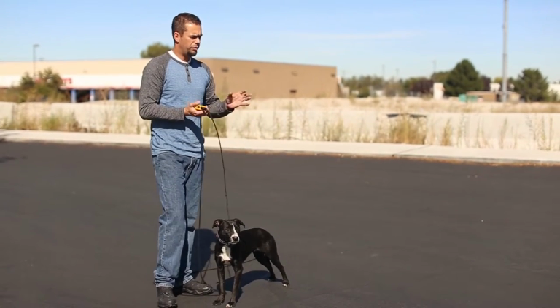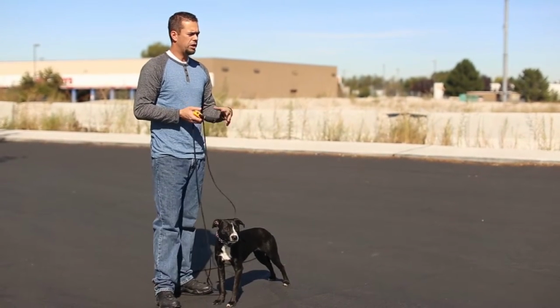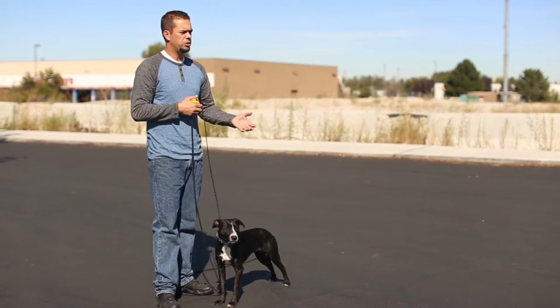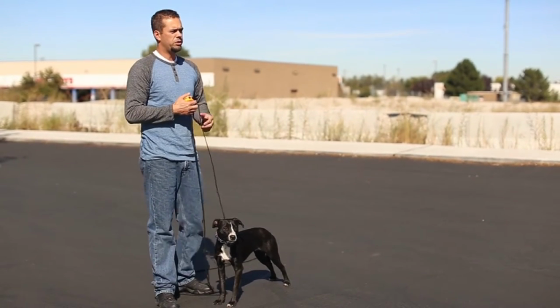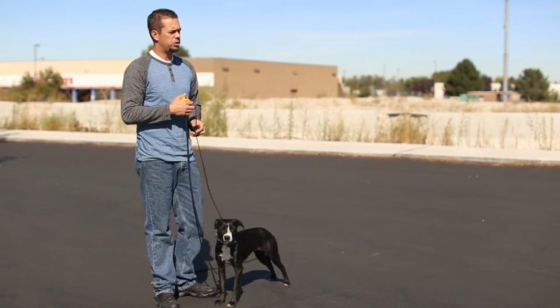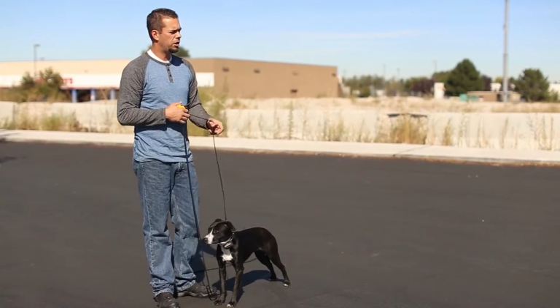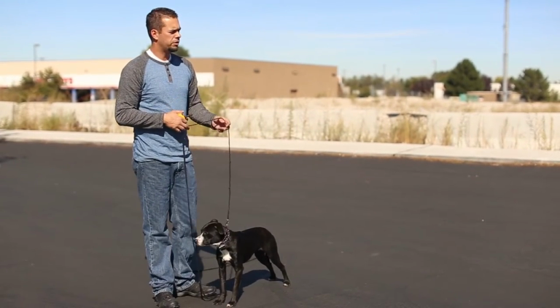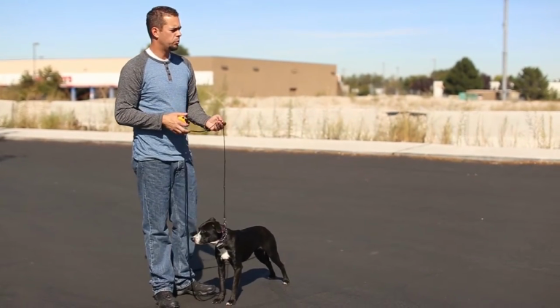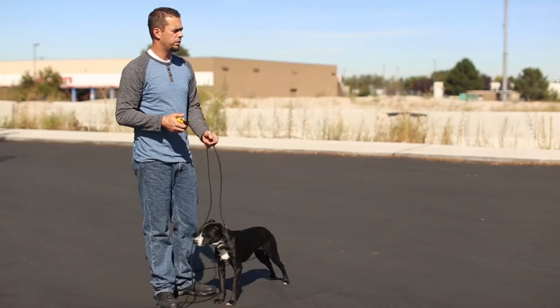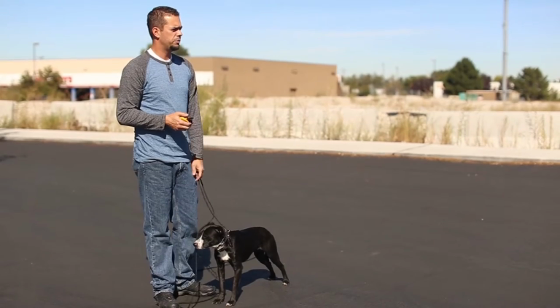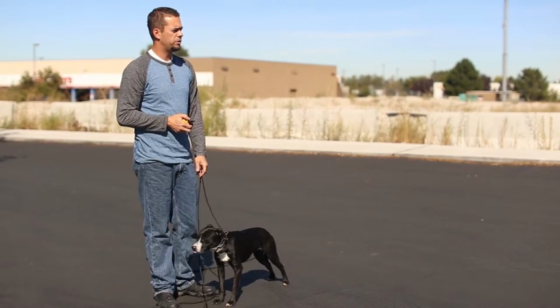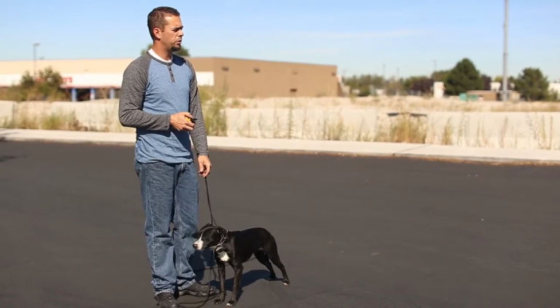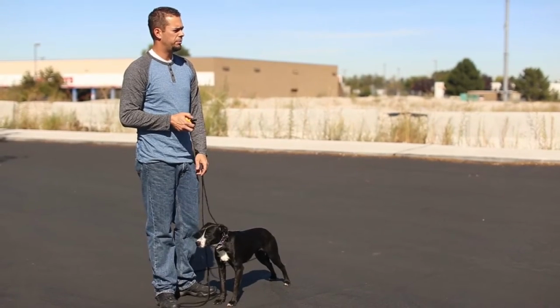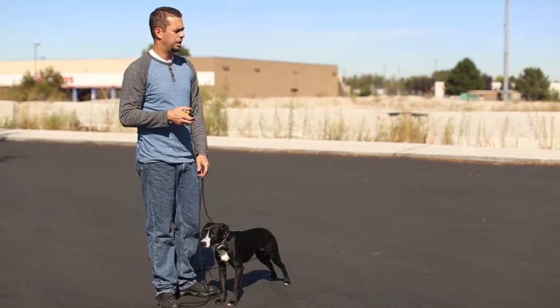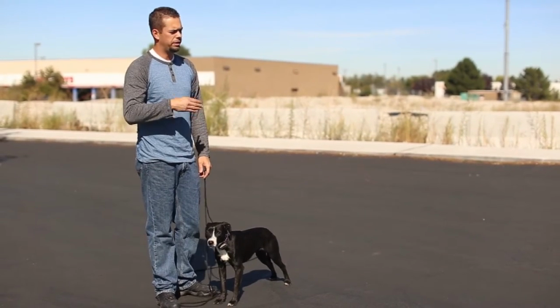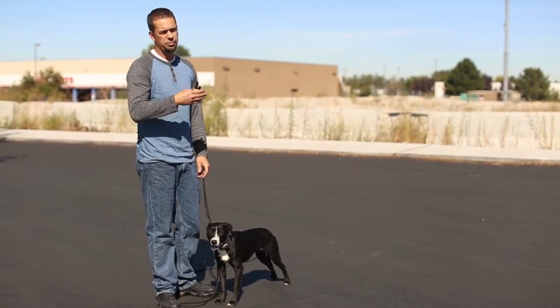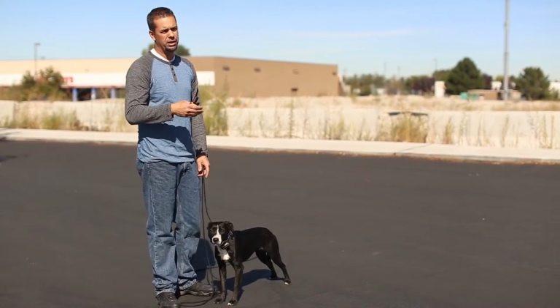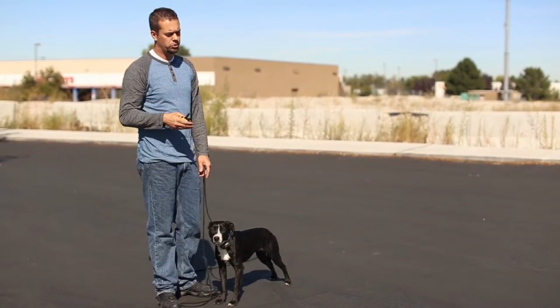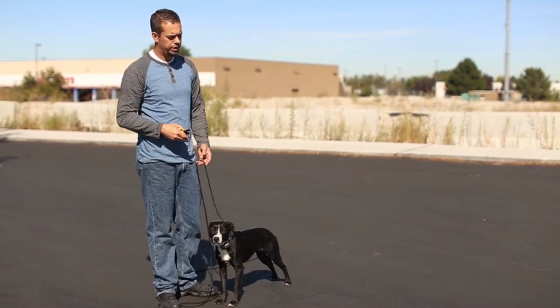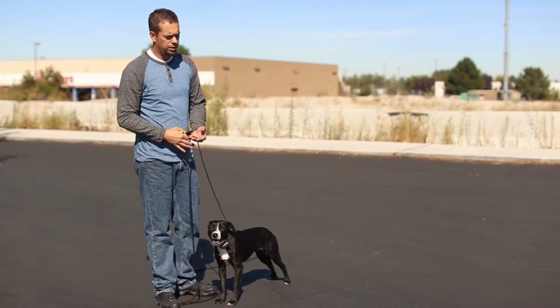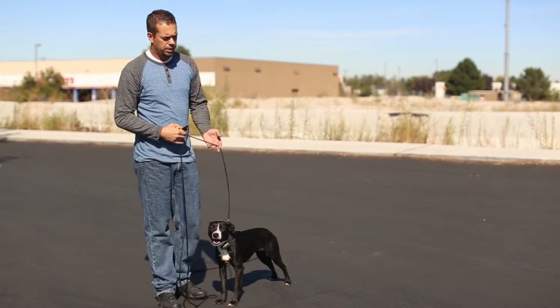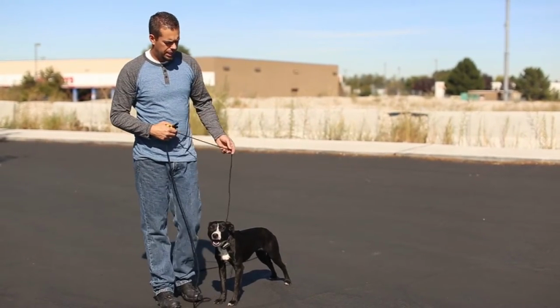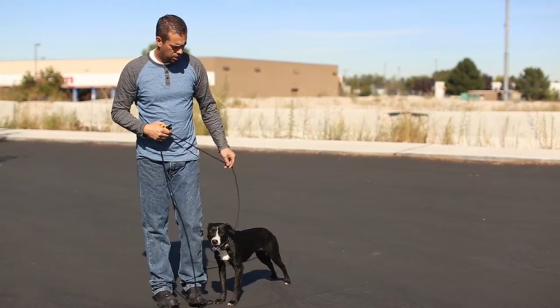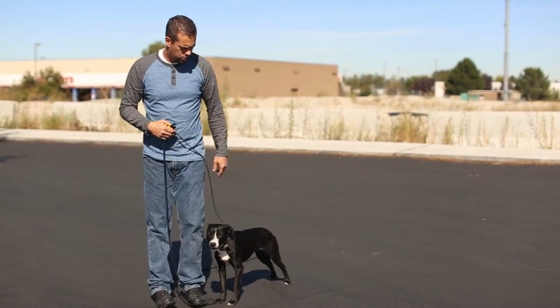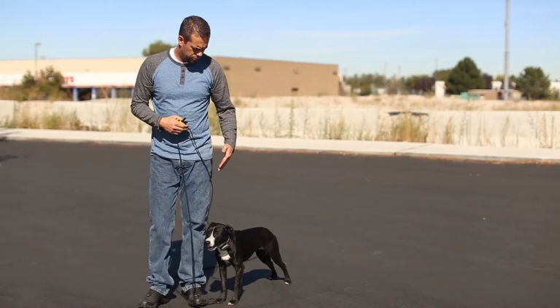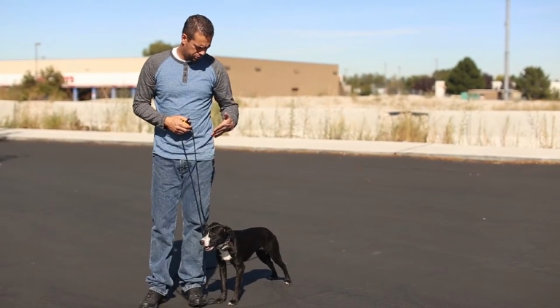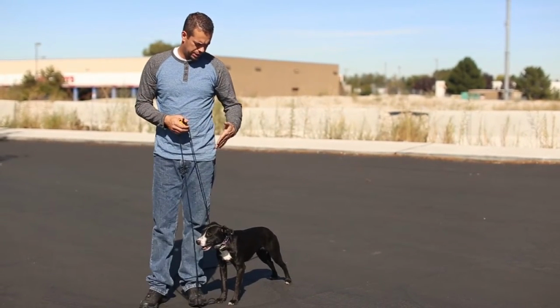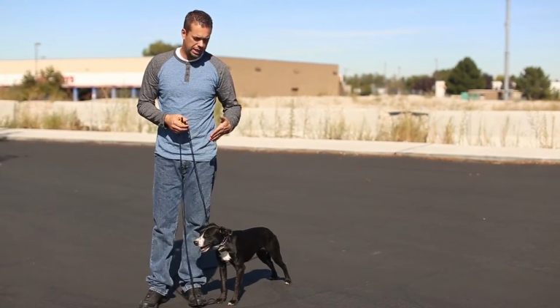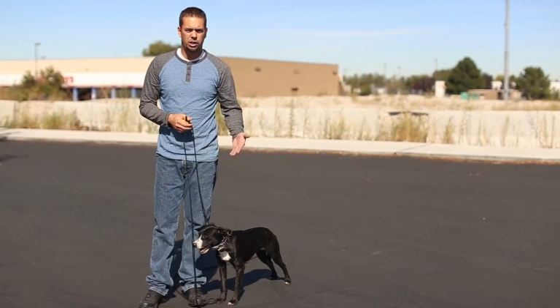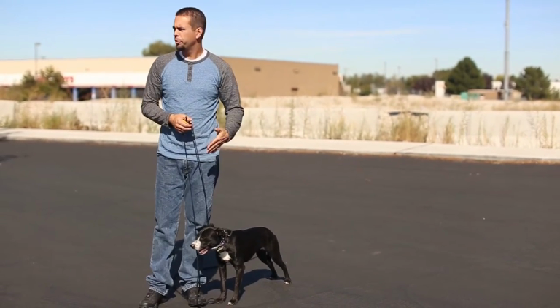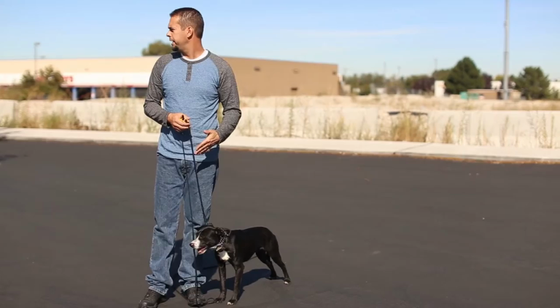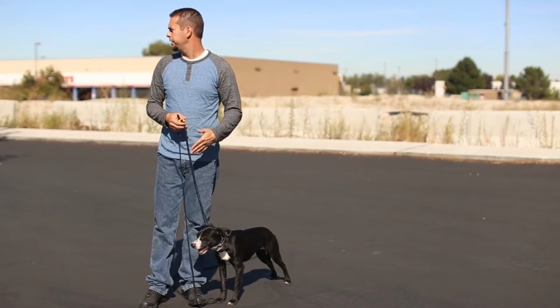What we've done is we've taught her some words, taught her what they mean, and that they're mandatory. Now we're trying to tighten up her heeling.